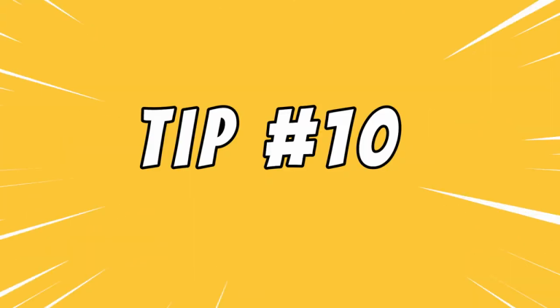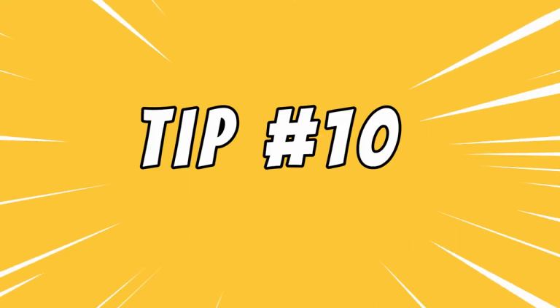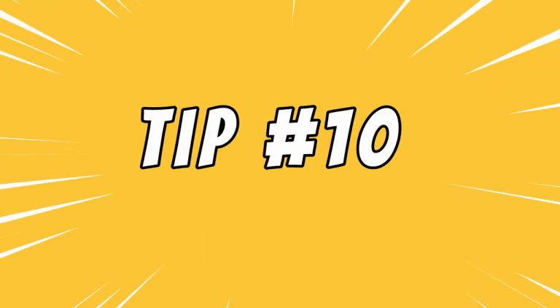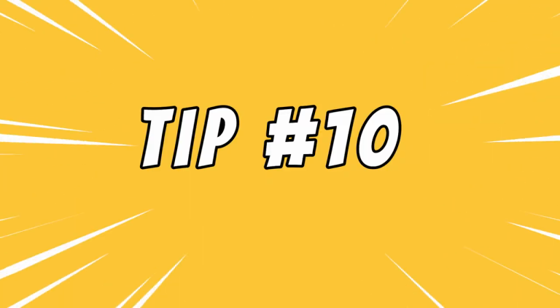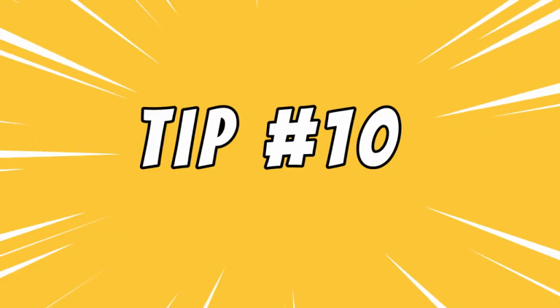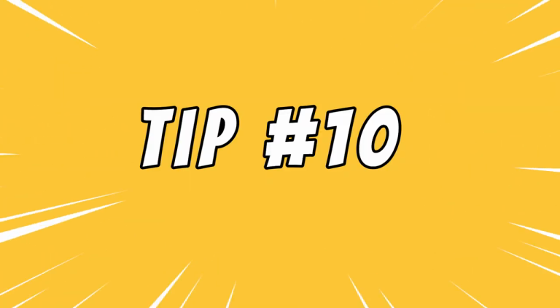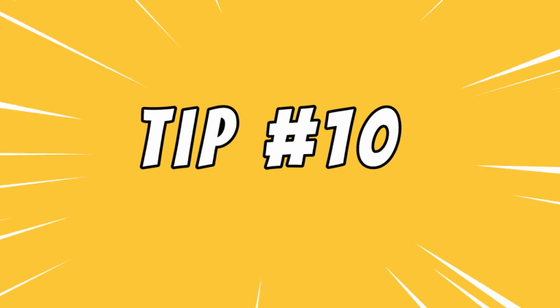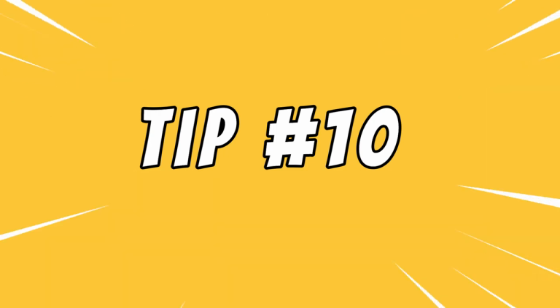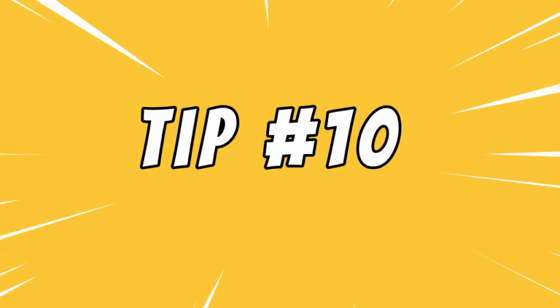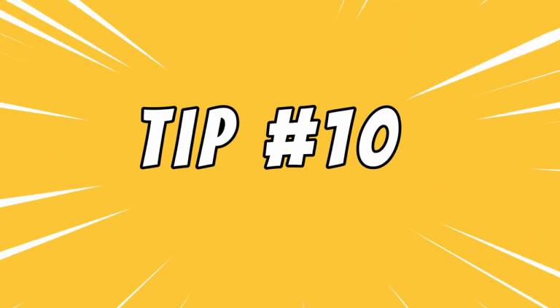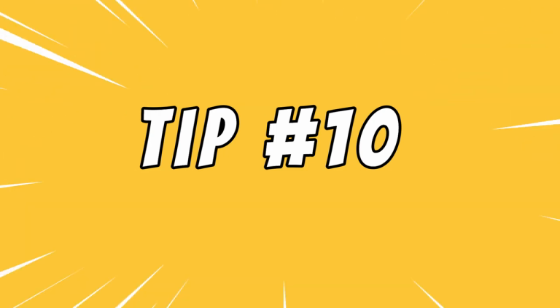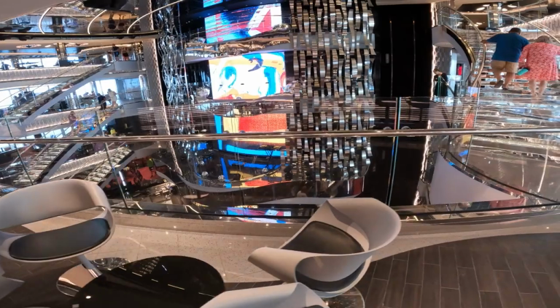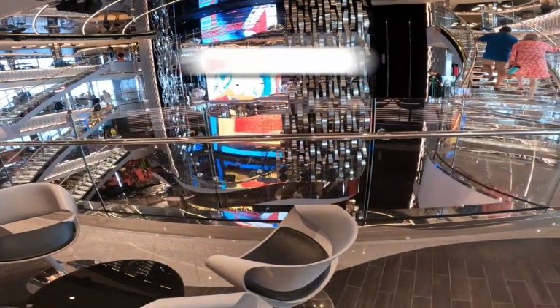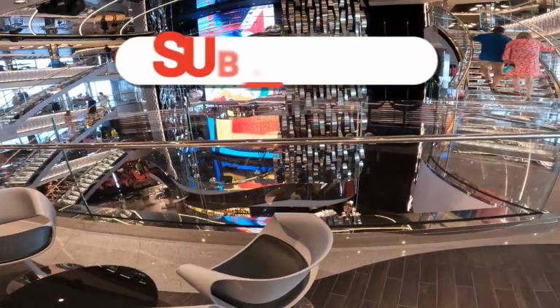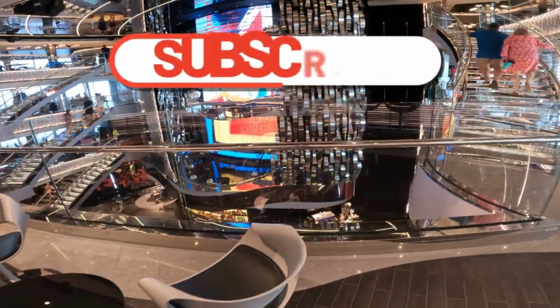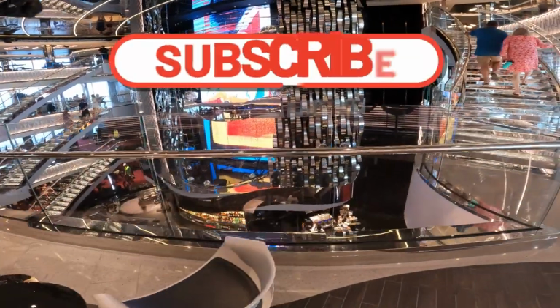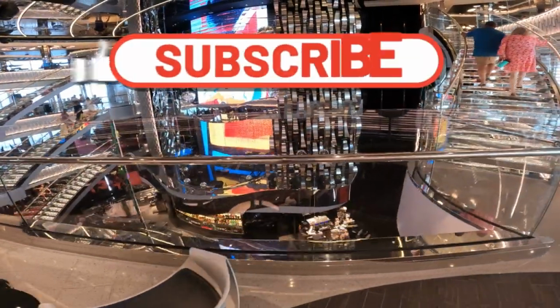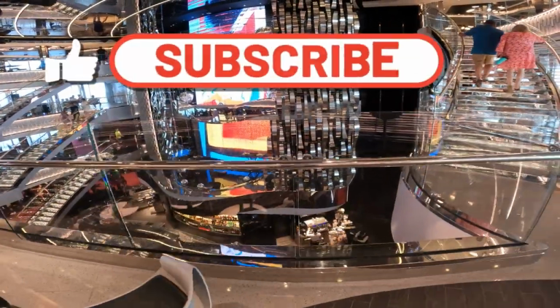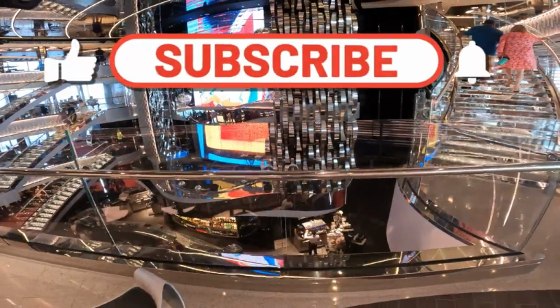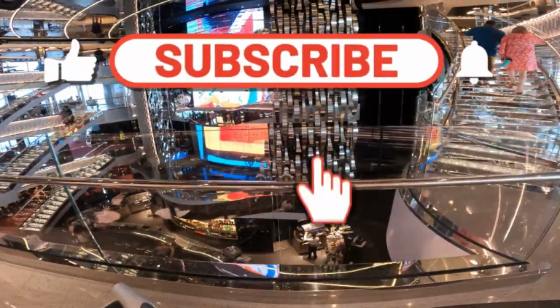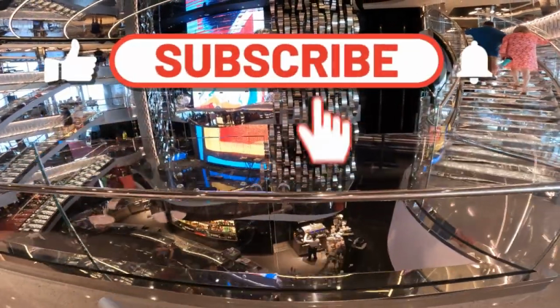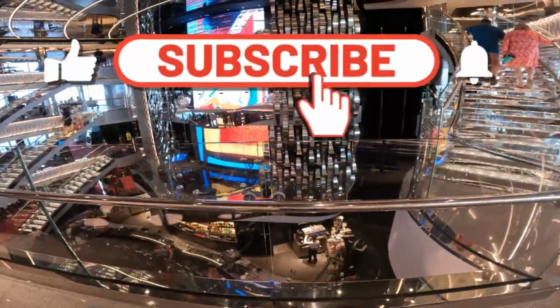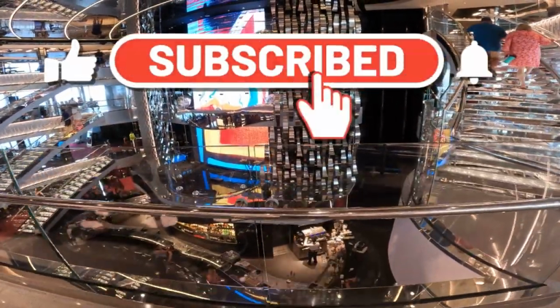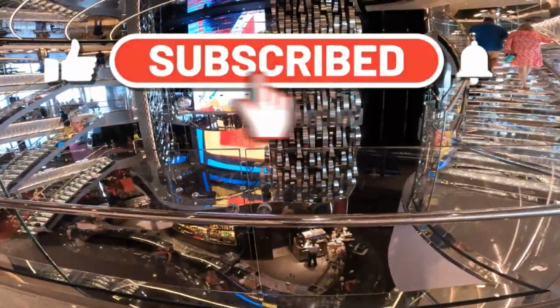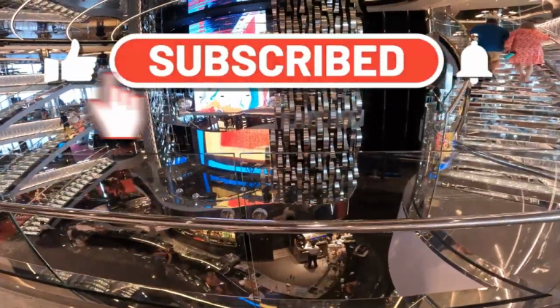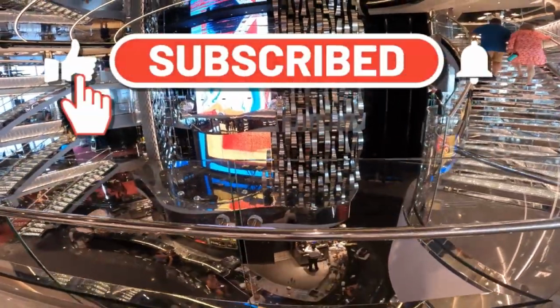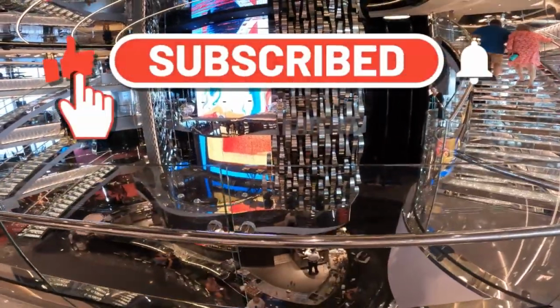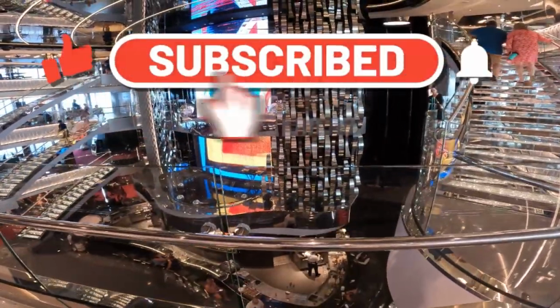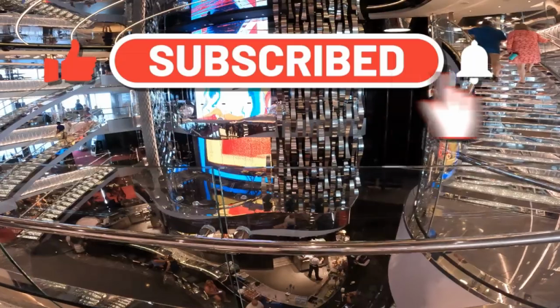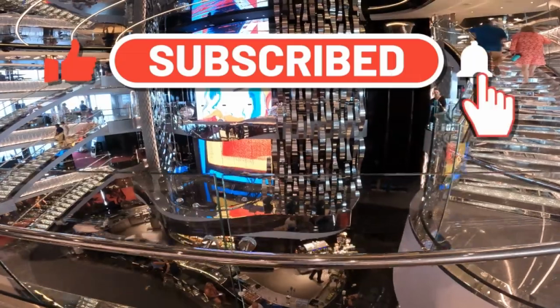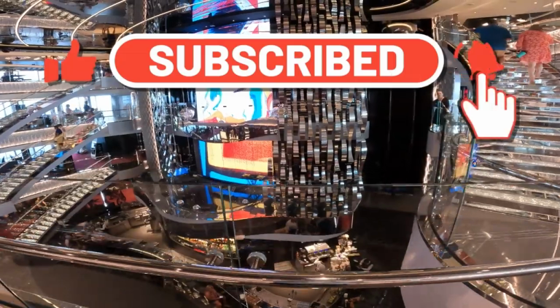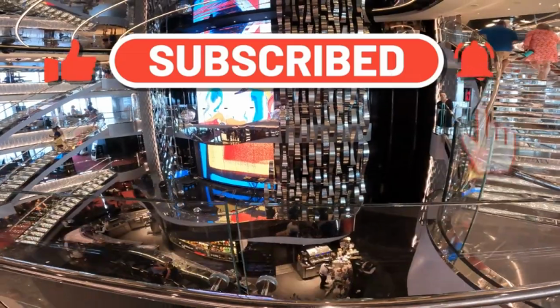Tip number ten: subscribe to the channel. There aren't many free things in life, but subscribing to this channel is free.